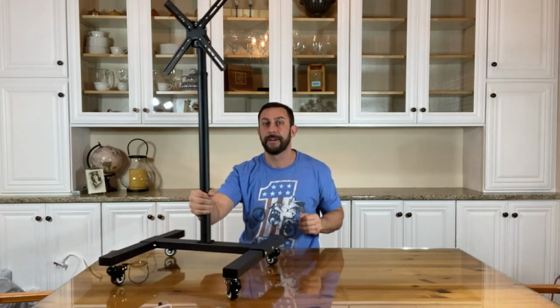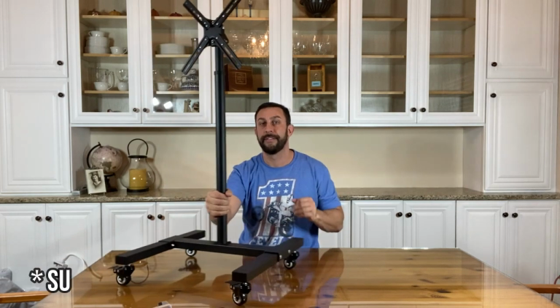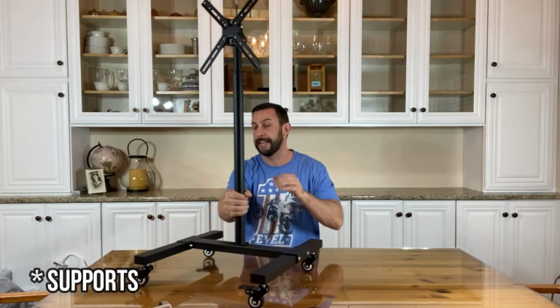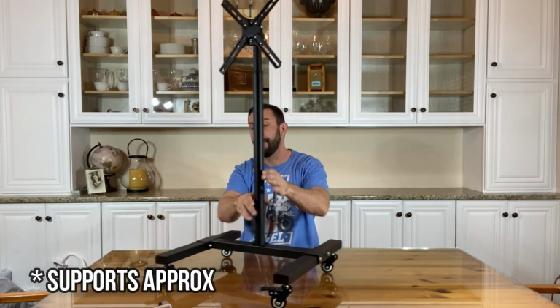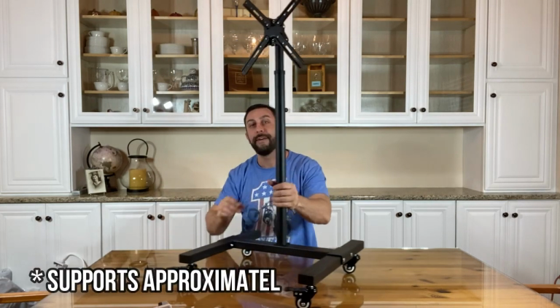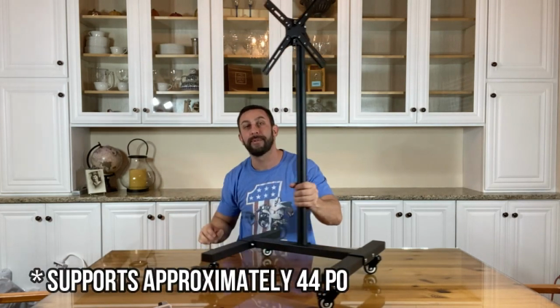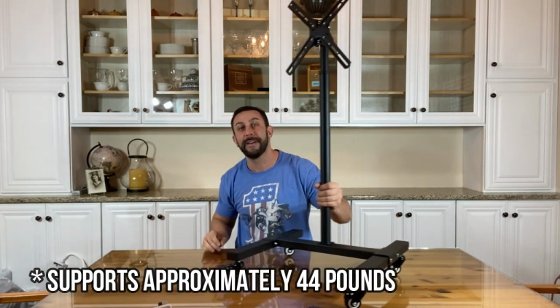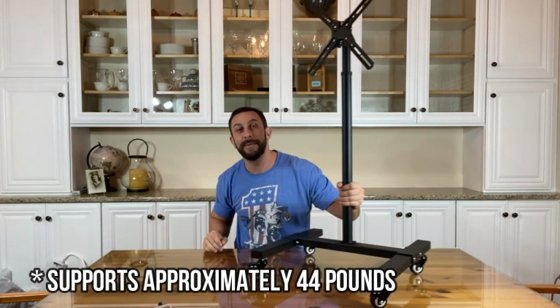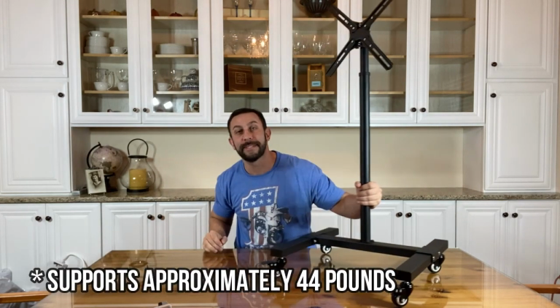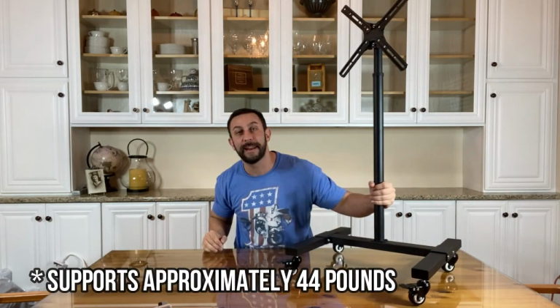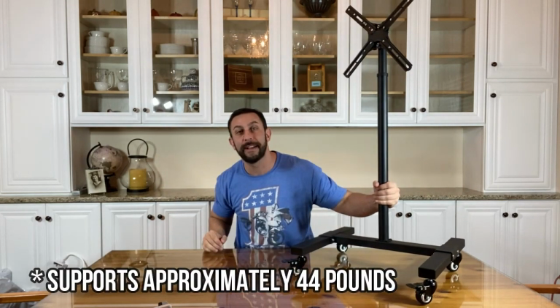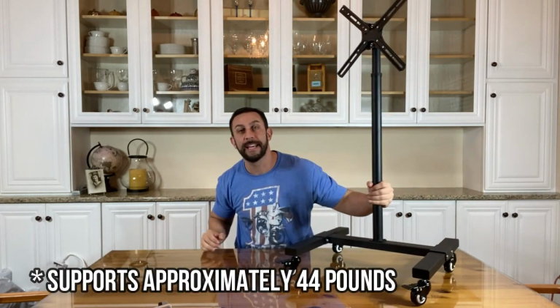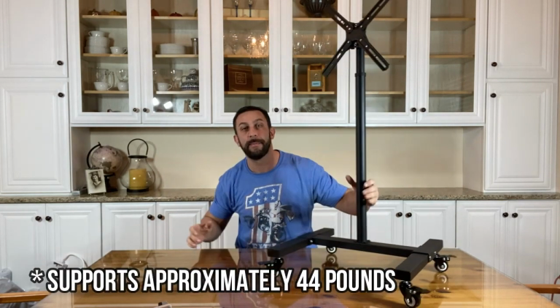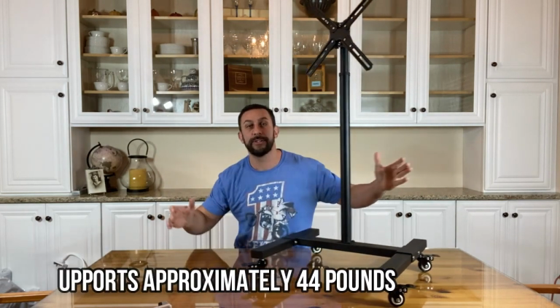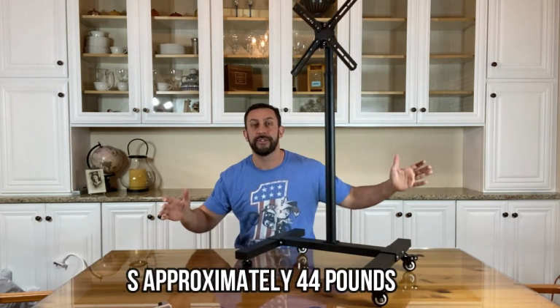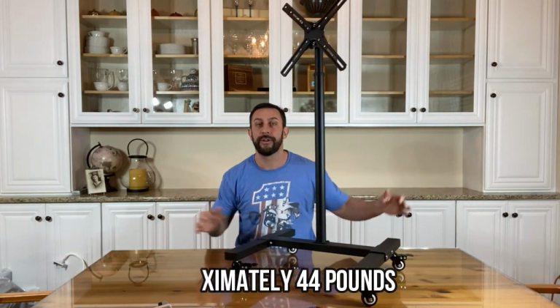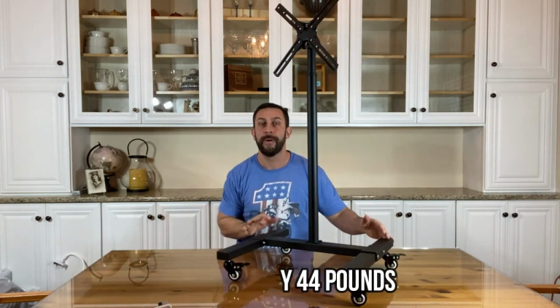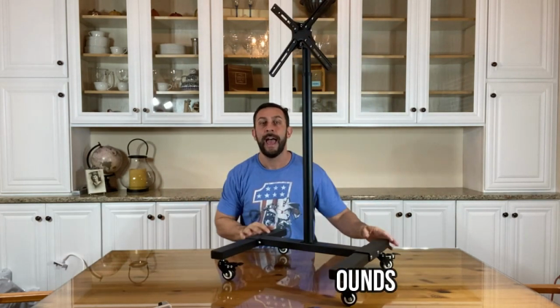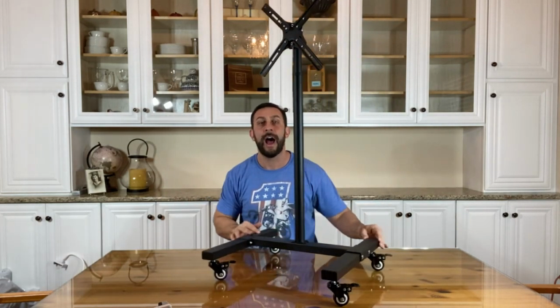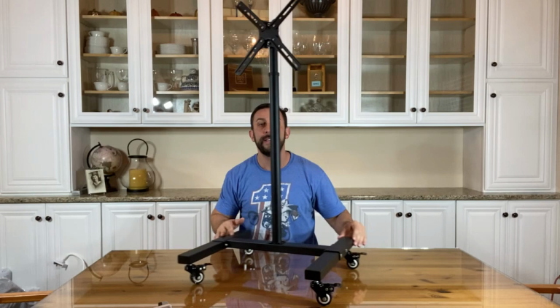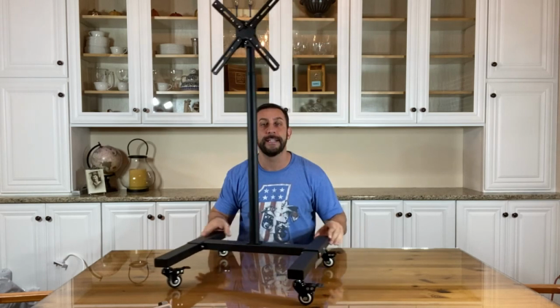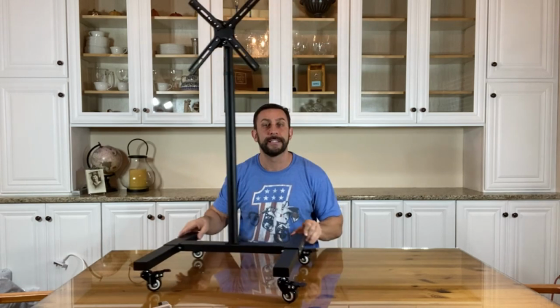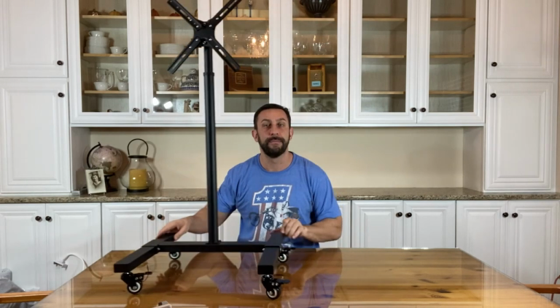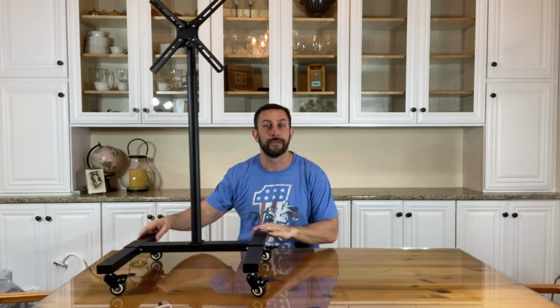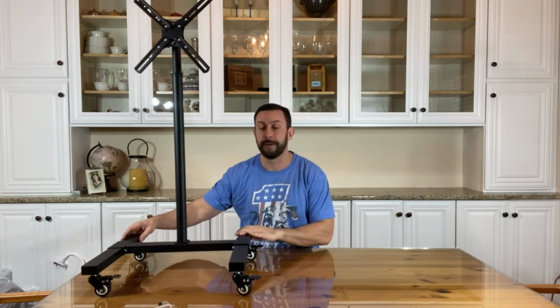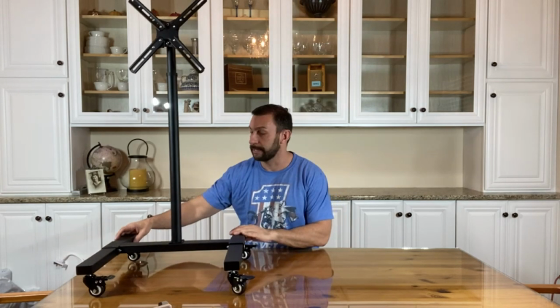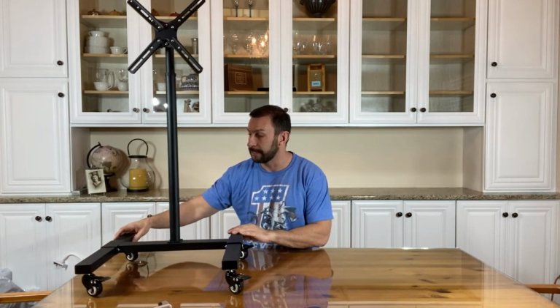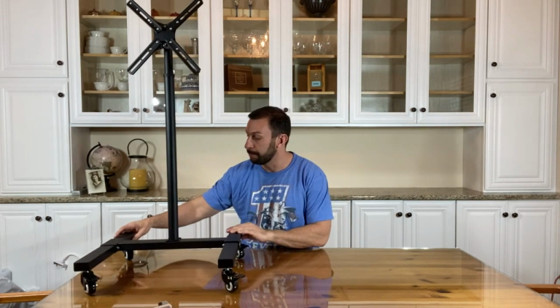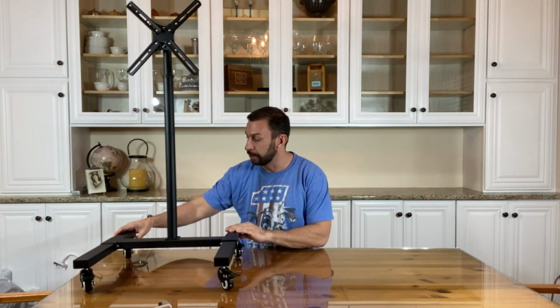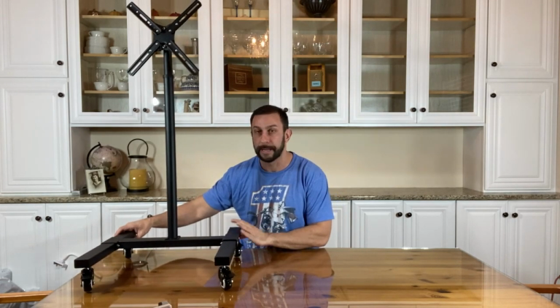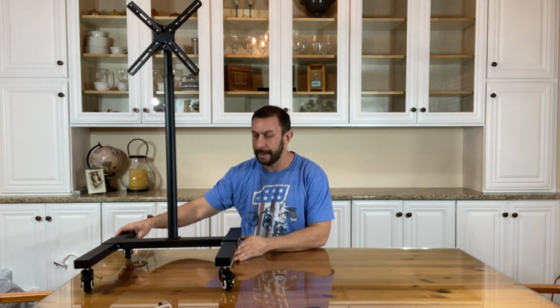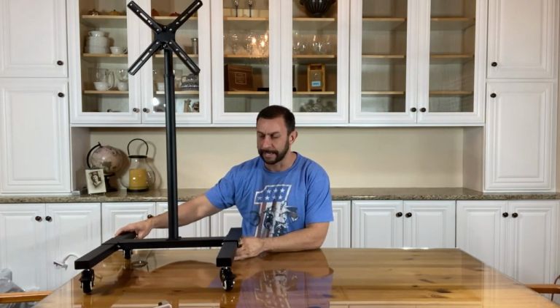I put it on the table — wife's probably gonna be upset that I put it on the table — but just to show you how easy it is to move around. This thing is absolutely amazing.